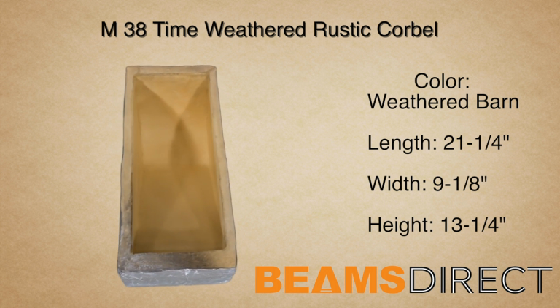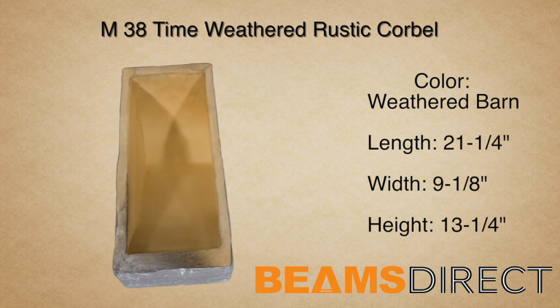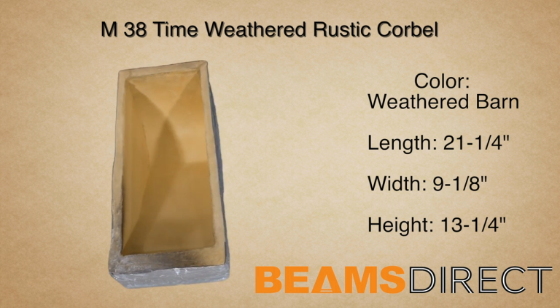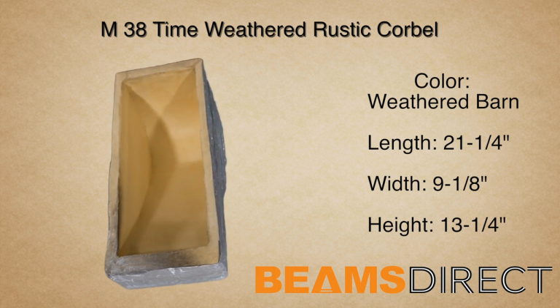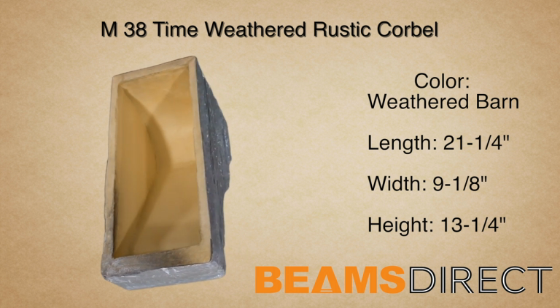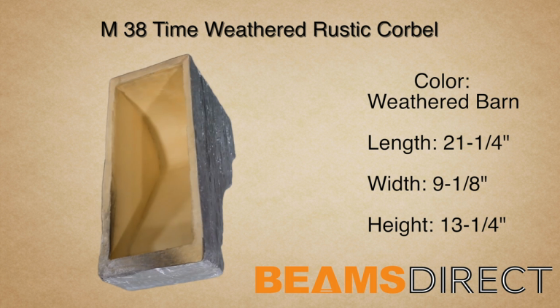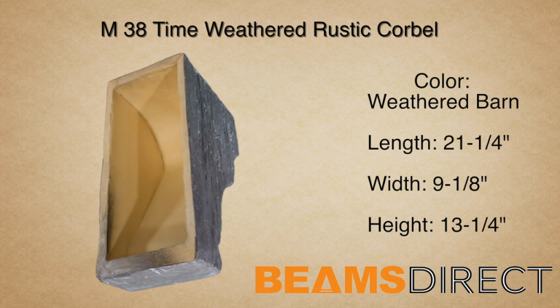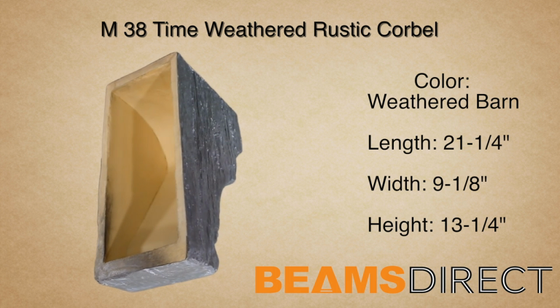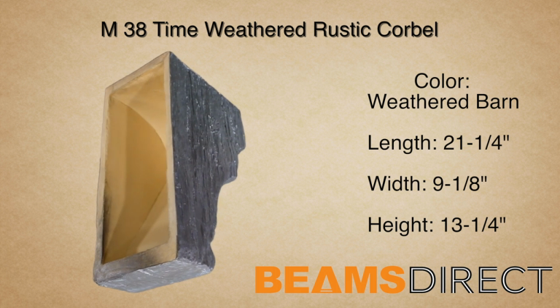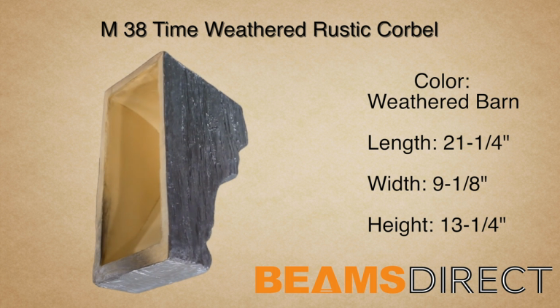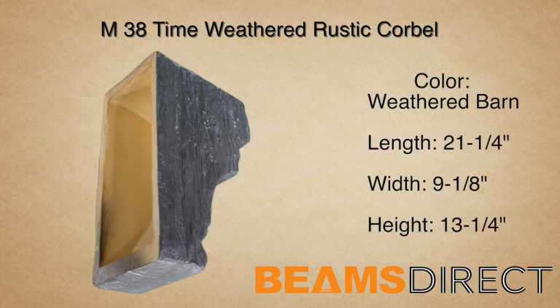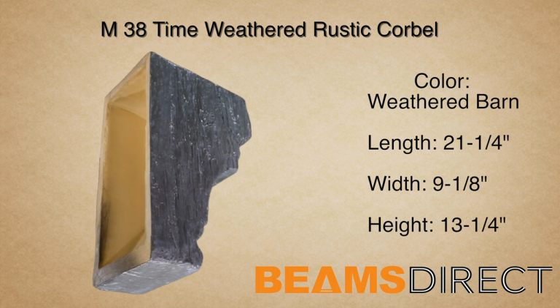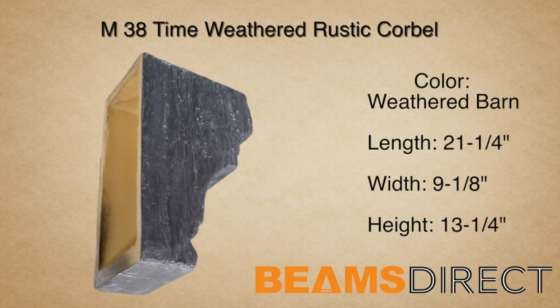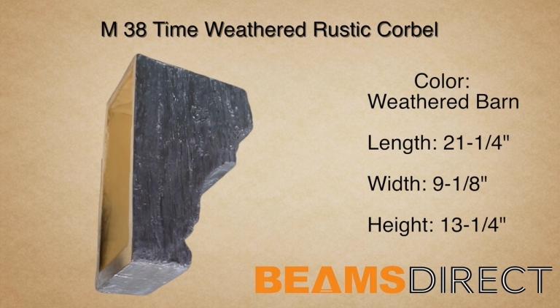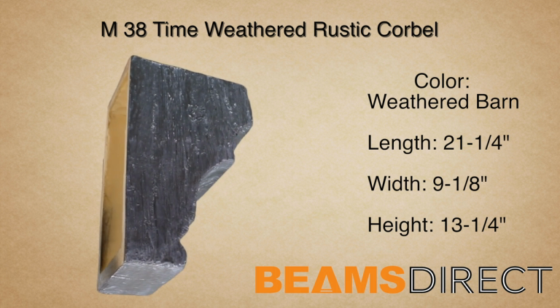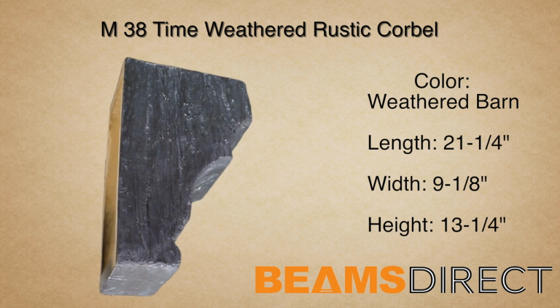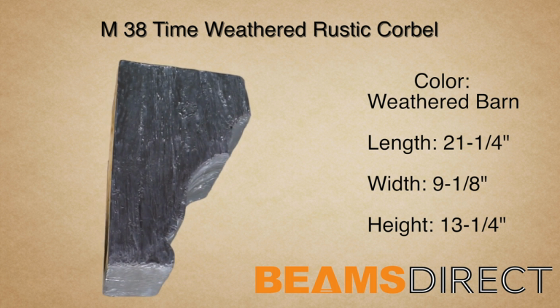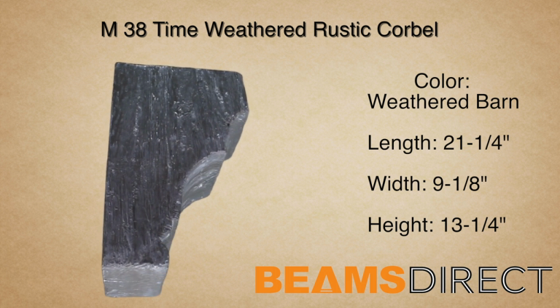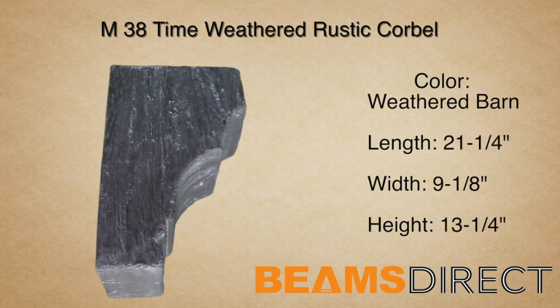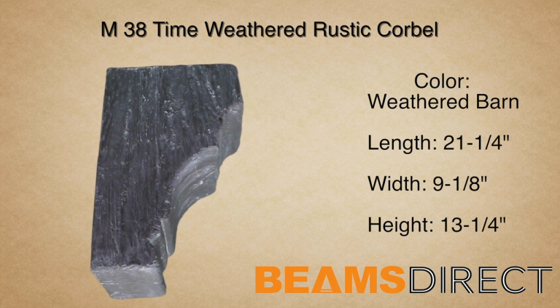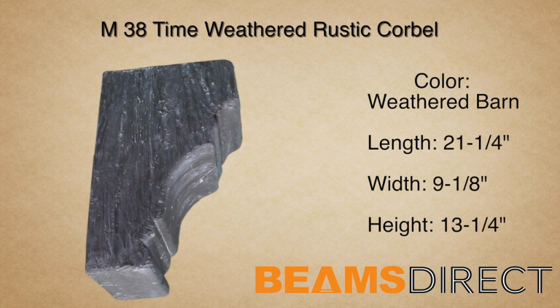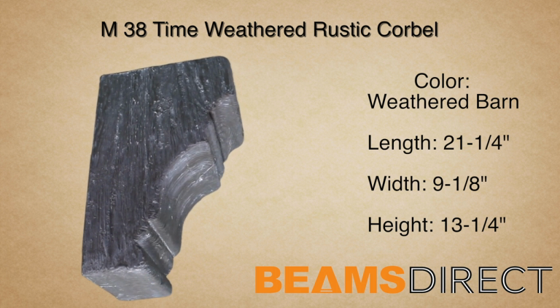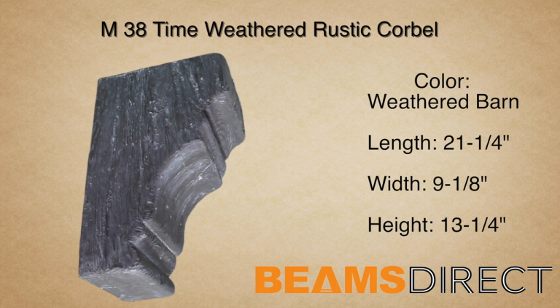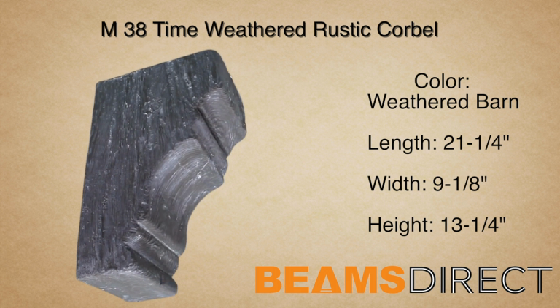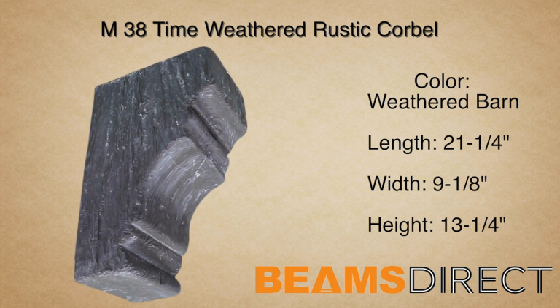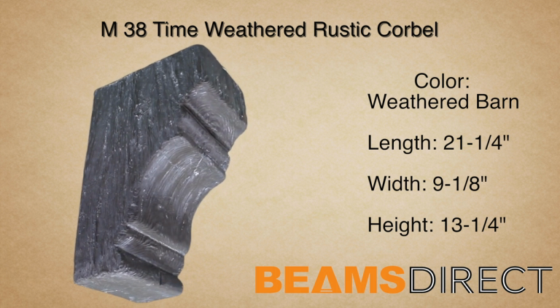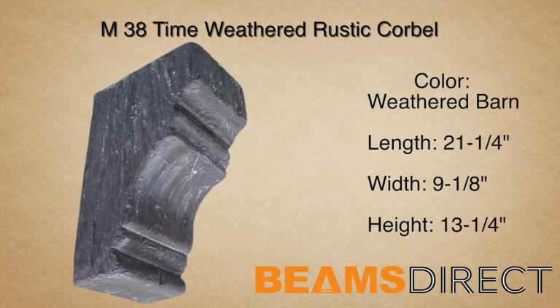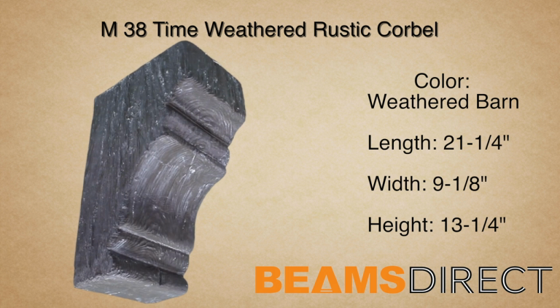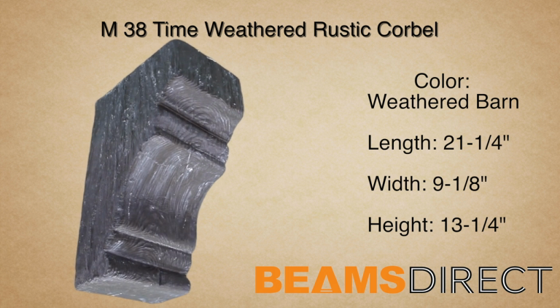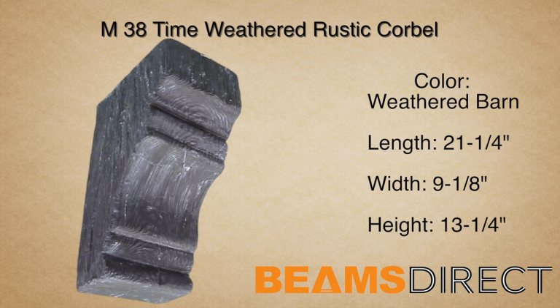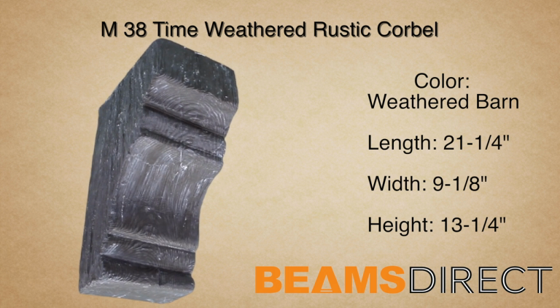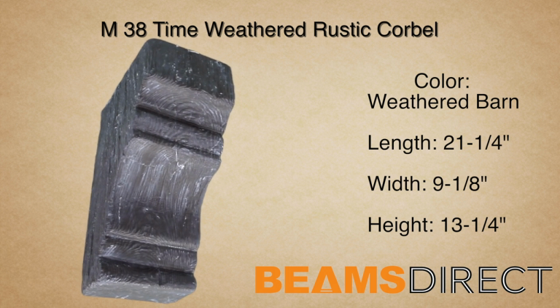Virtually maintenance-free, lightweight, and easy to install — the M38 time-weathered corbel, finished in the premium weathered barn stain.